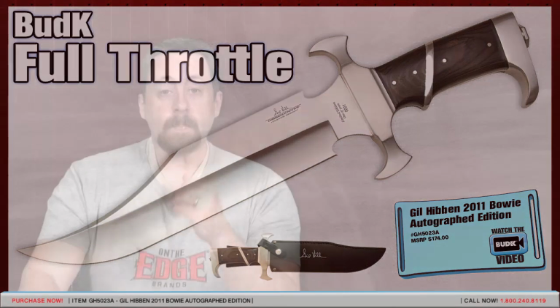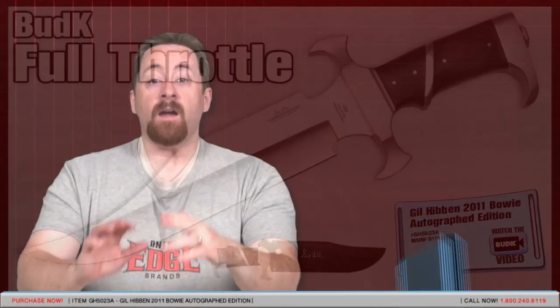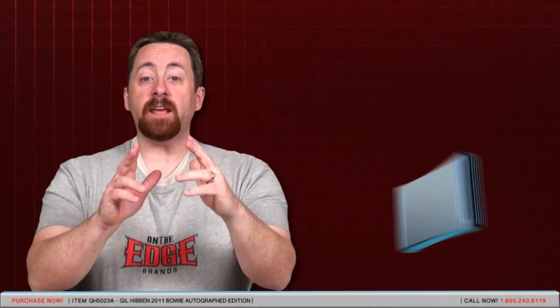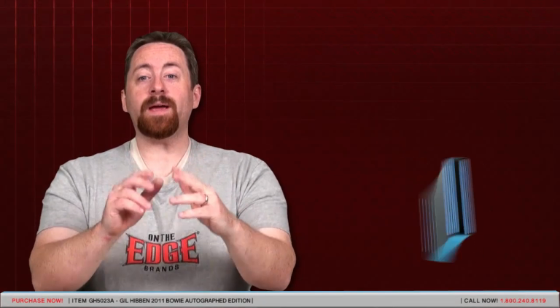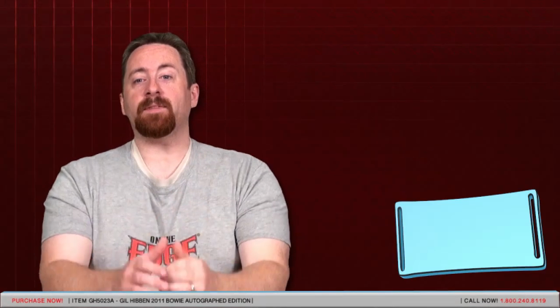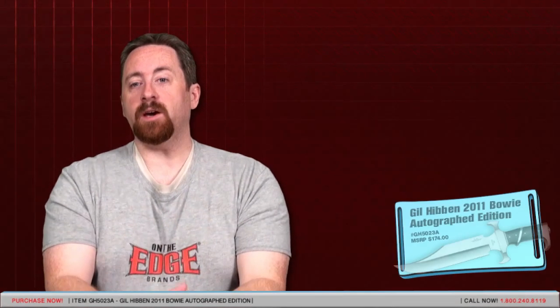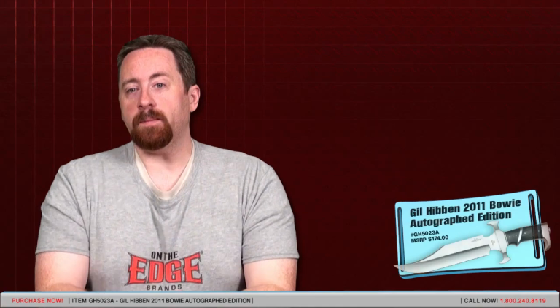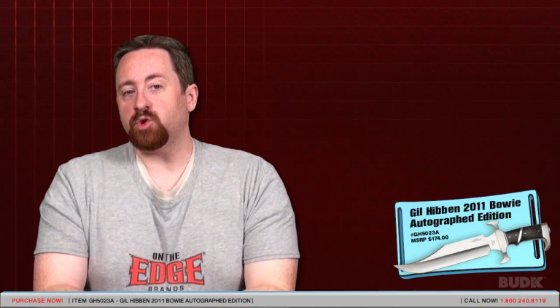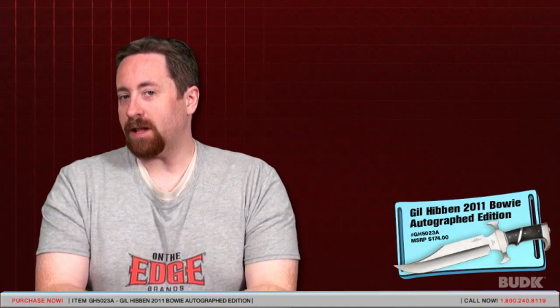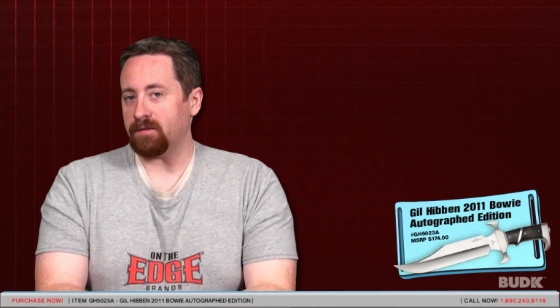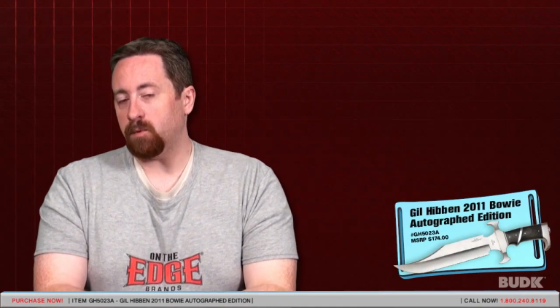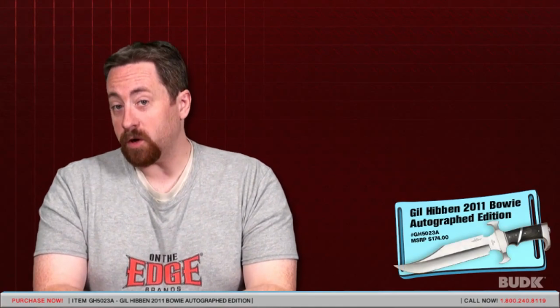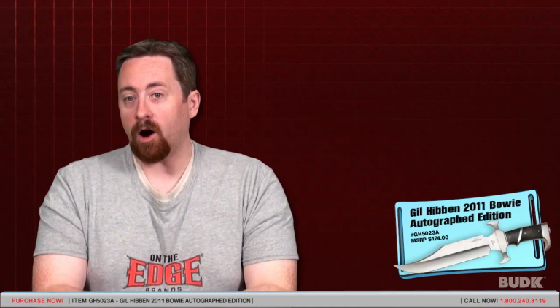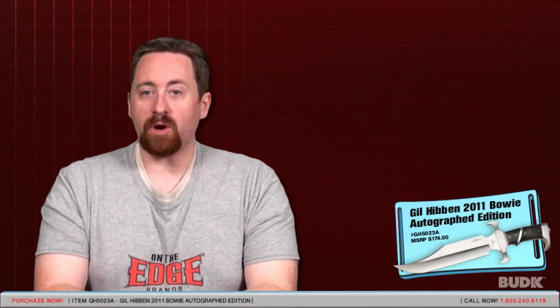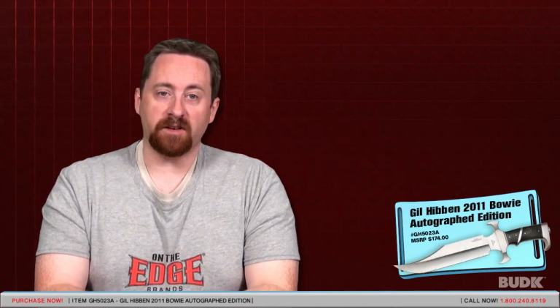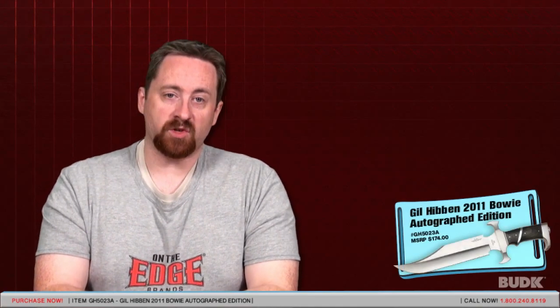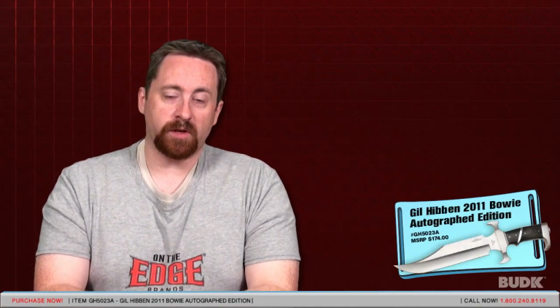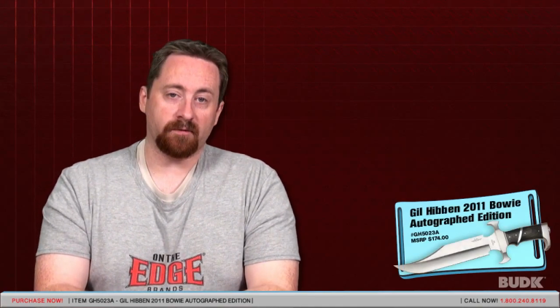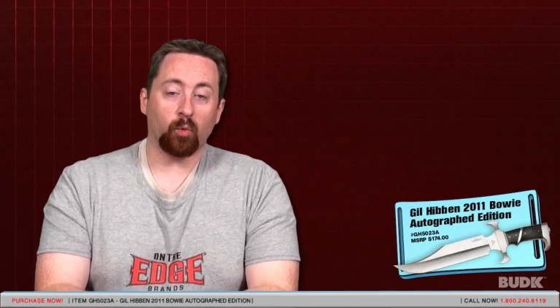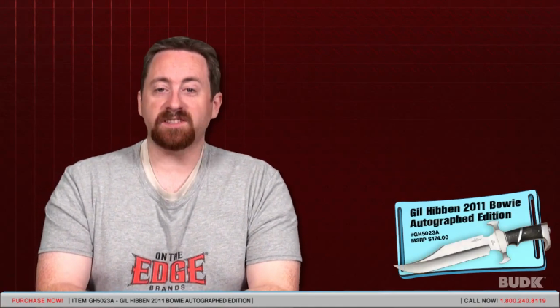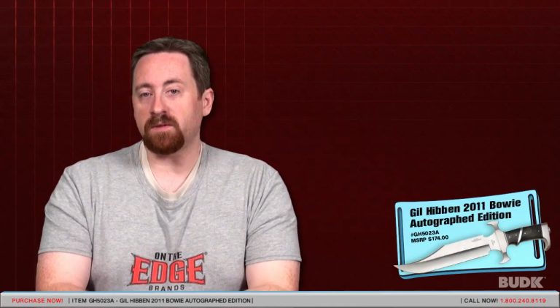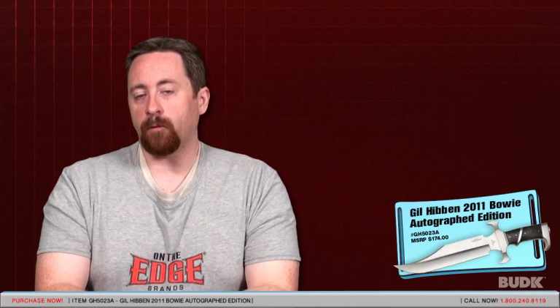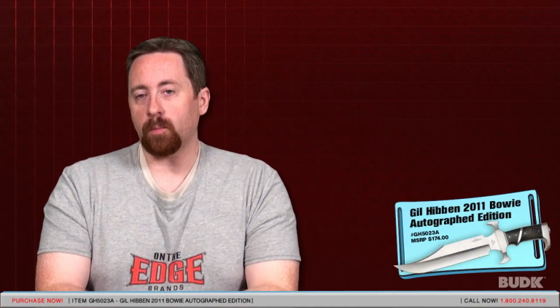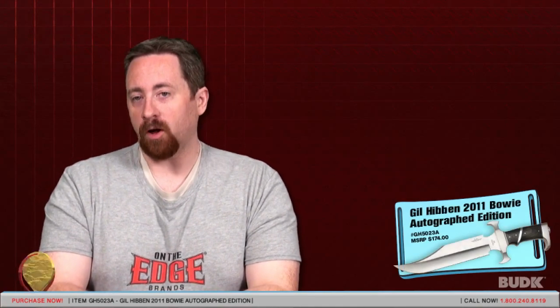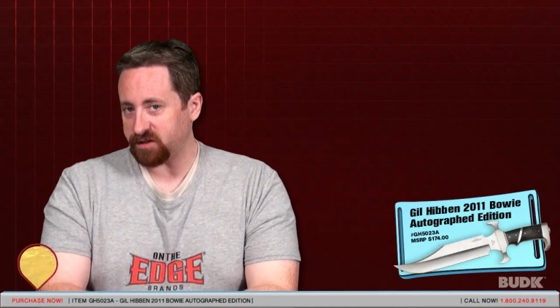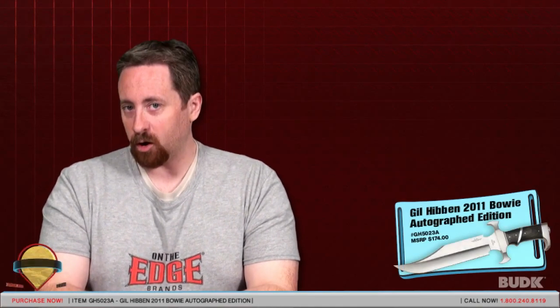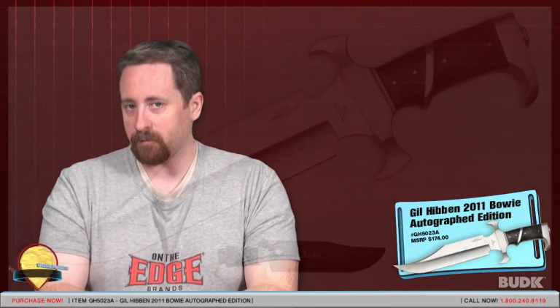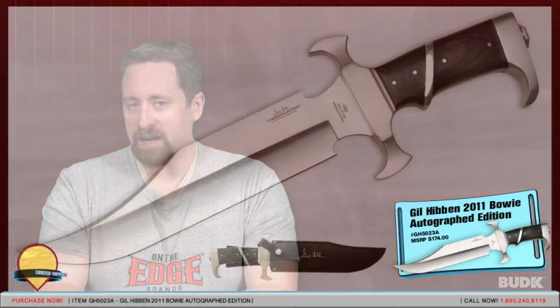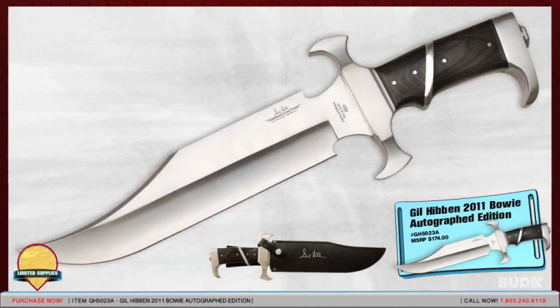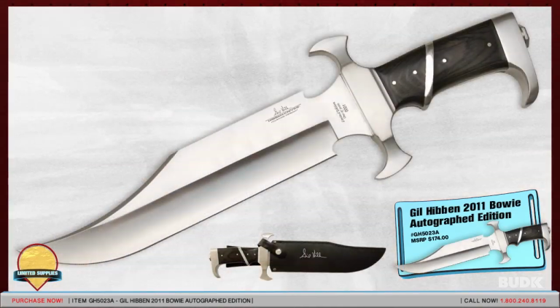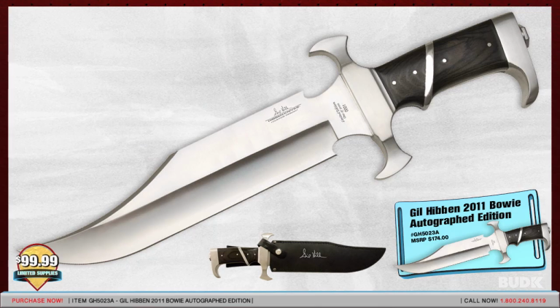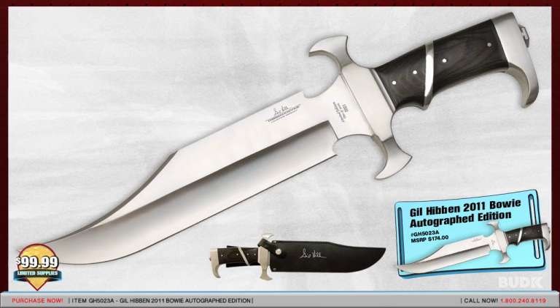Here we have the Gil Hibben 2011 Bowie Autographed Edition, retailing for $174, but on sale for $99.99.